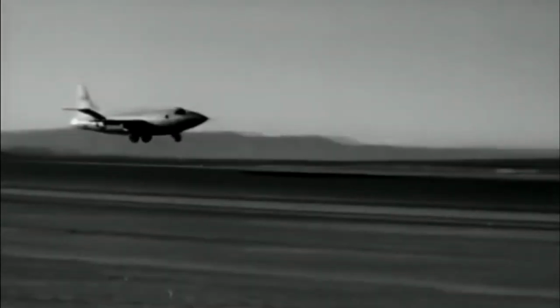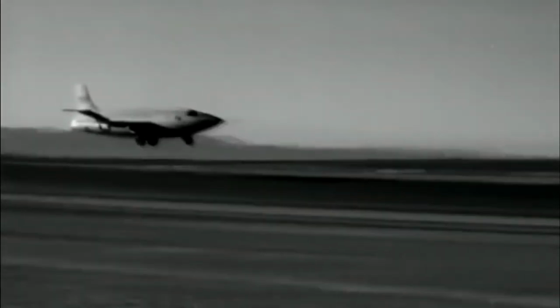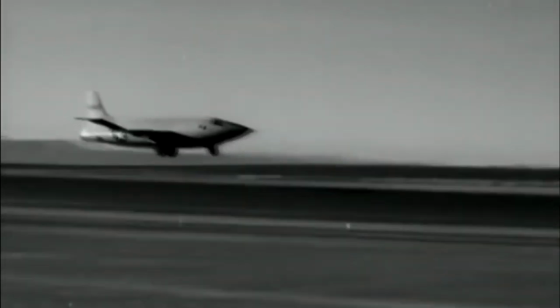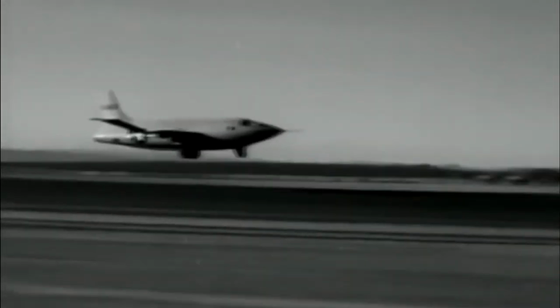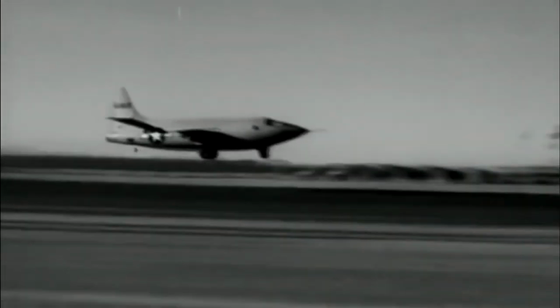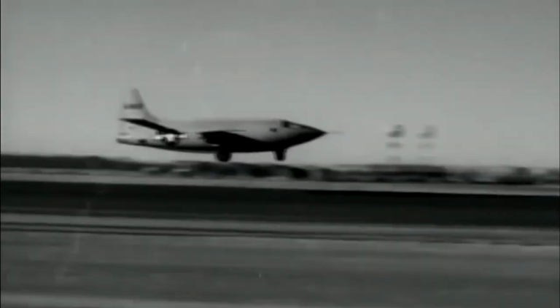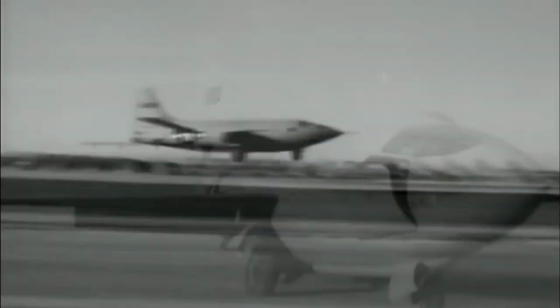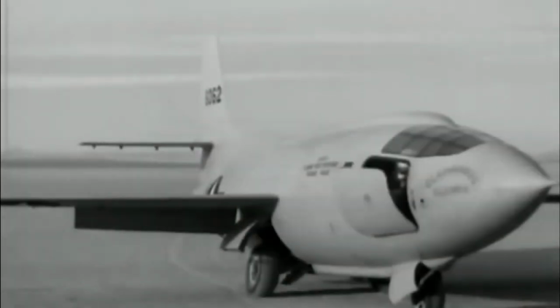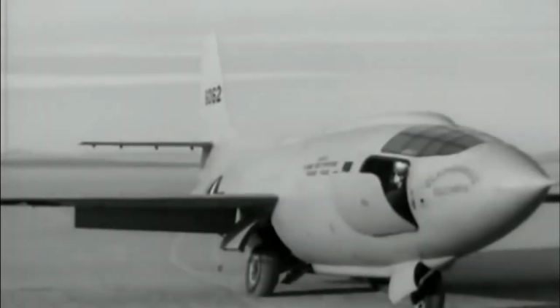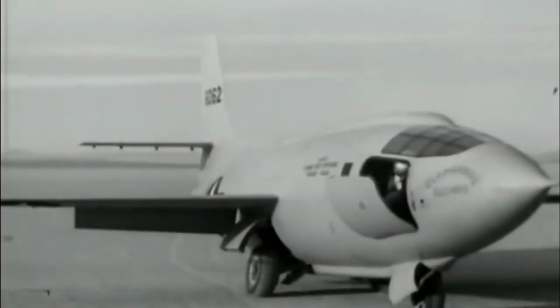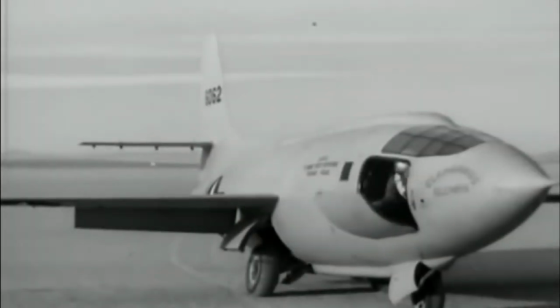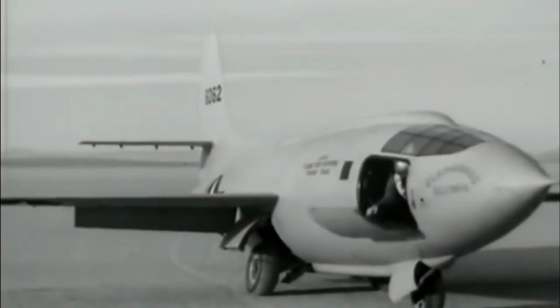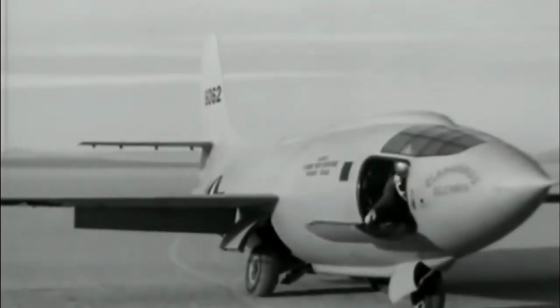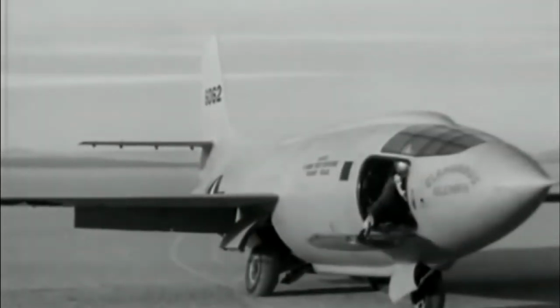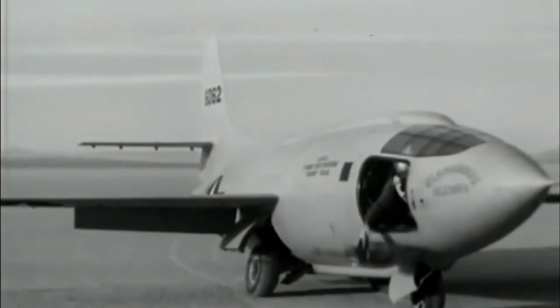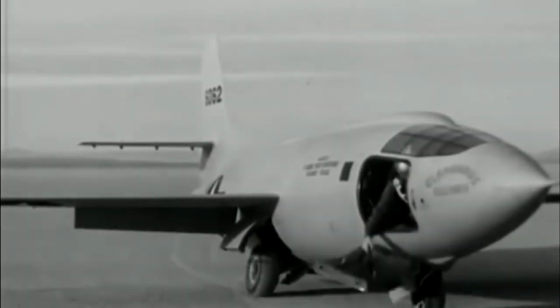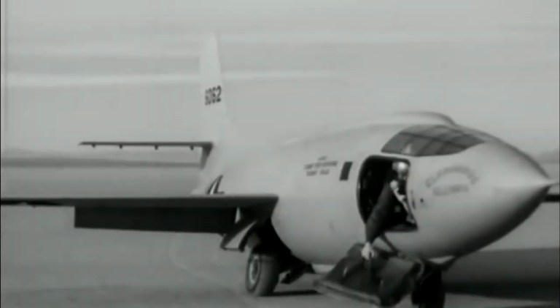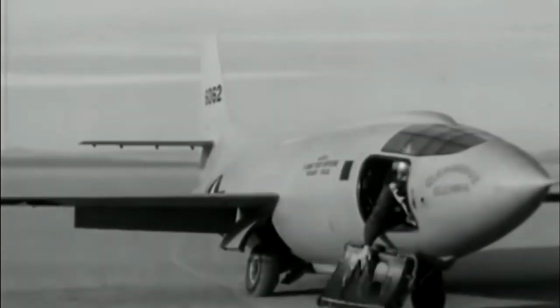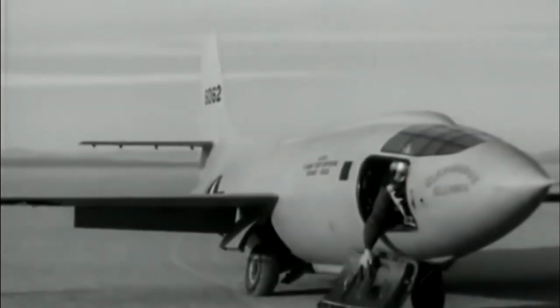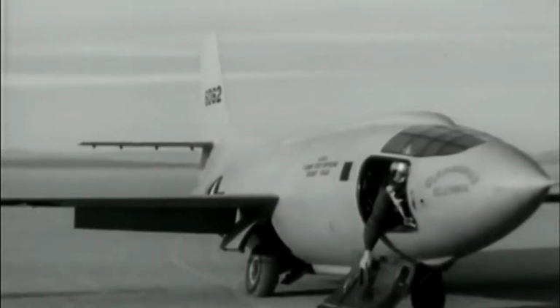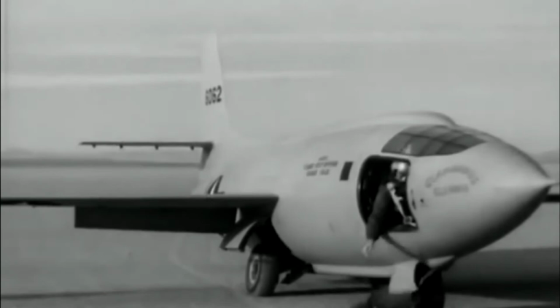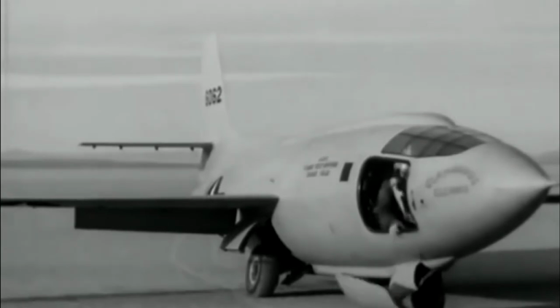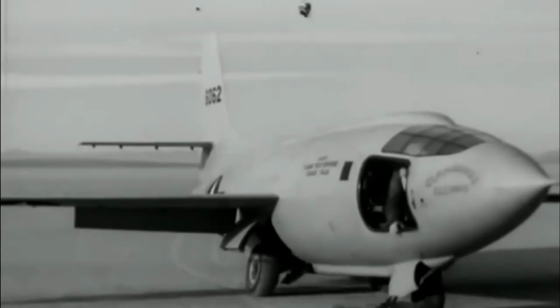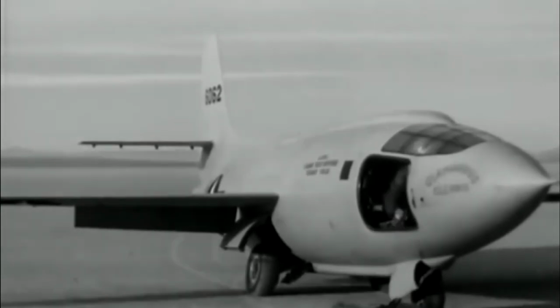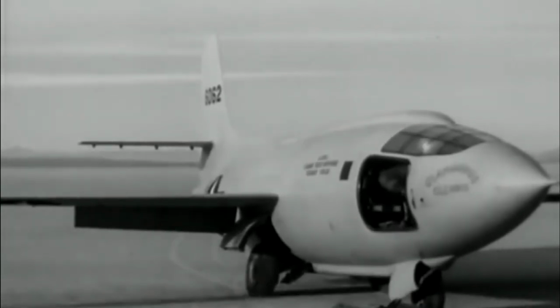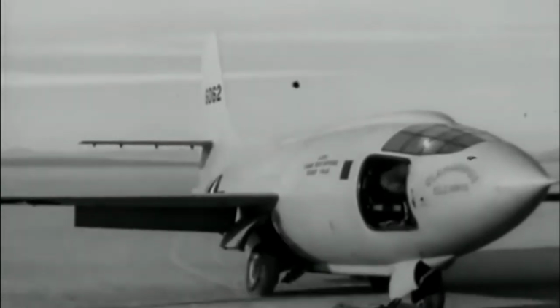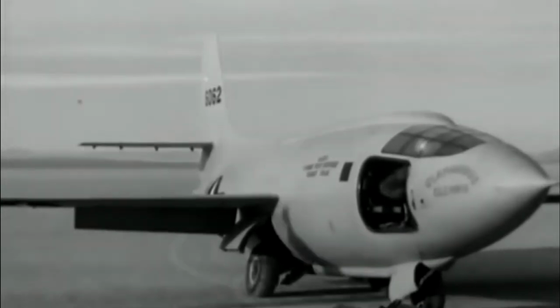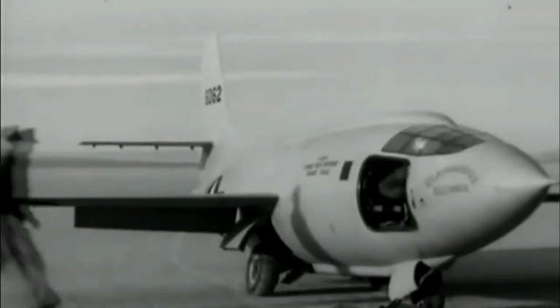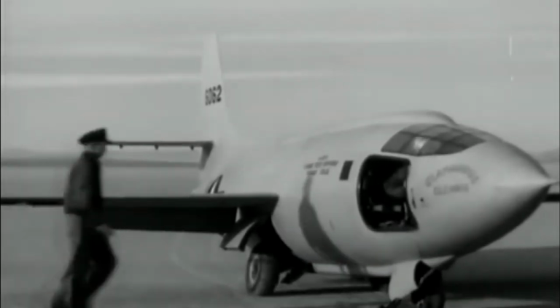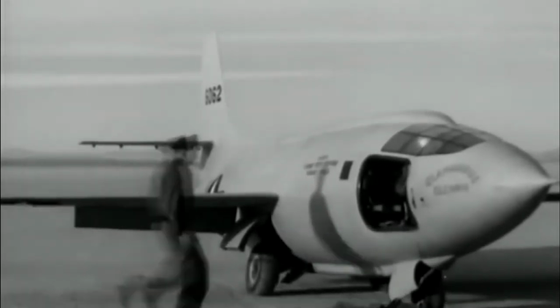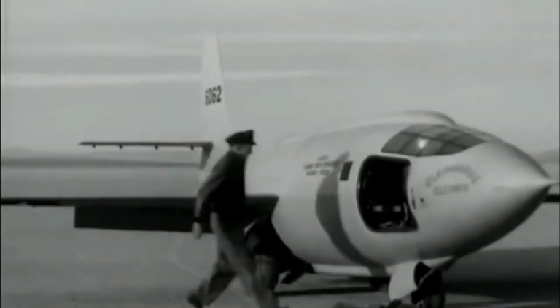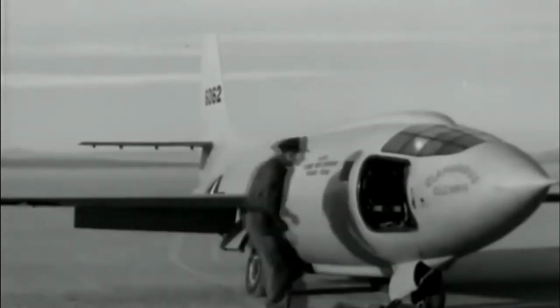There were six development versions of the X-1, from the original X-1 to the X-1A, all the way to the X-1E, with a total of seven aircraft built.